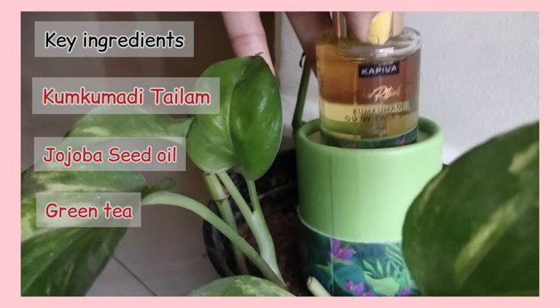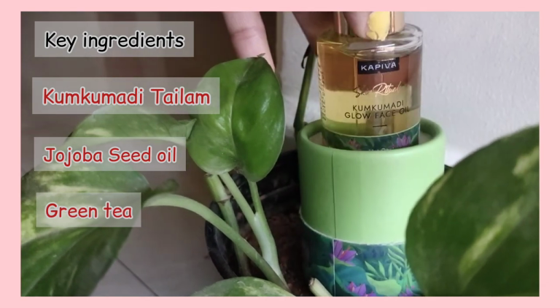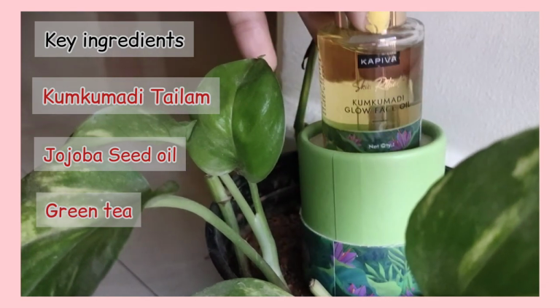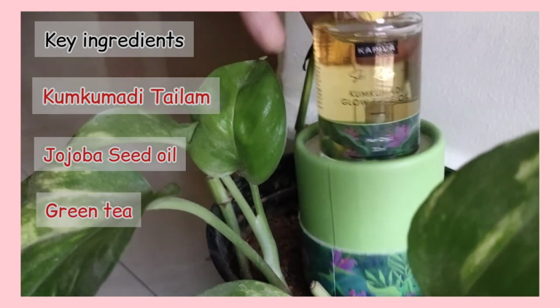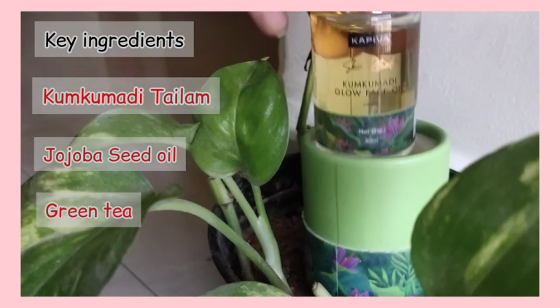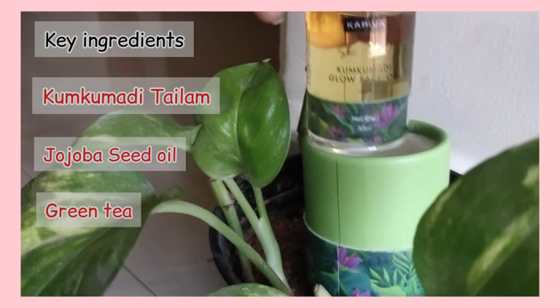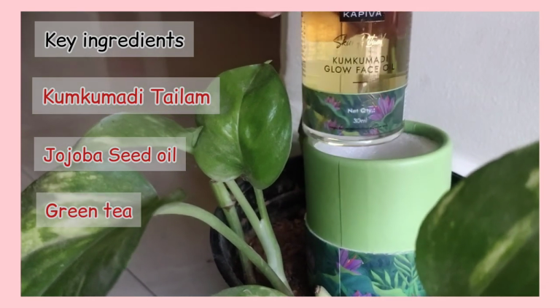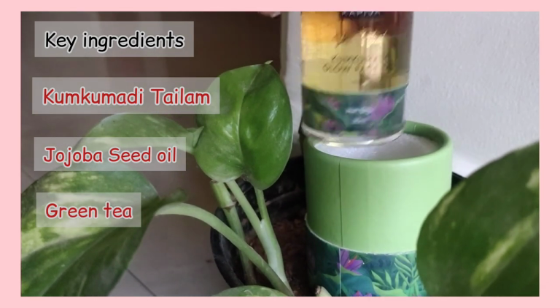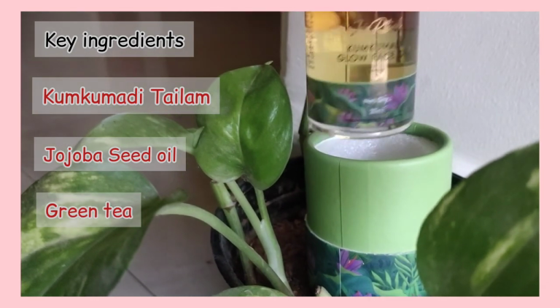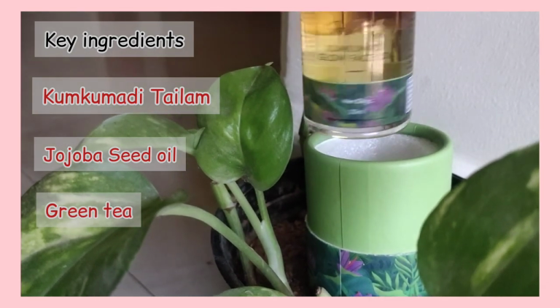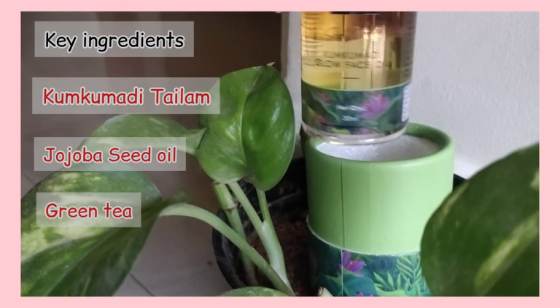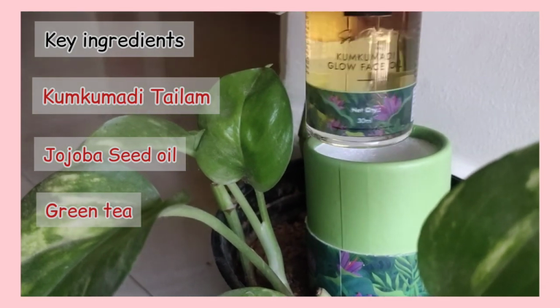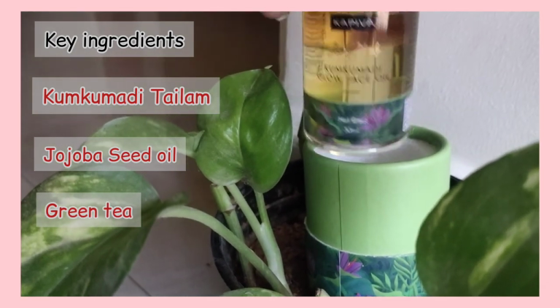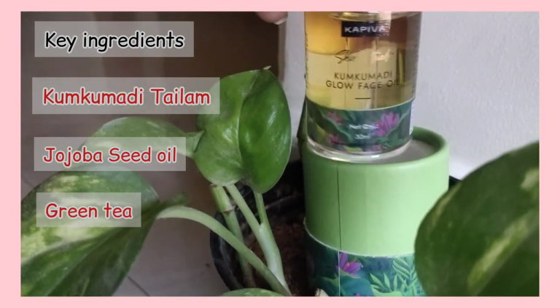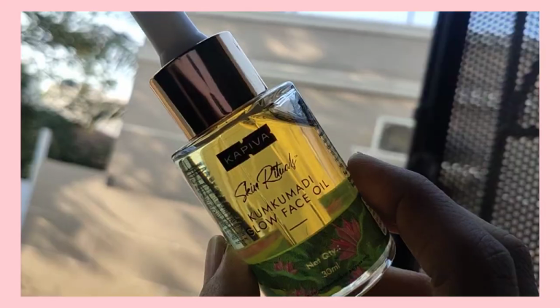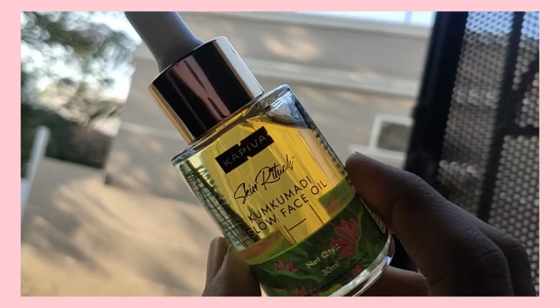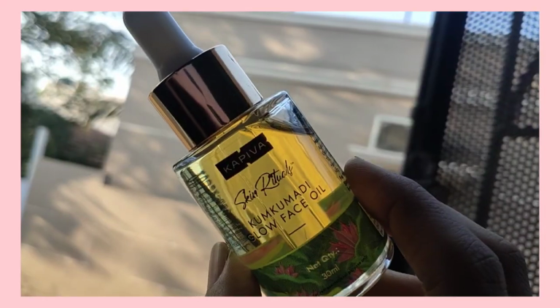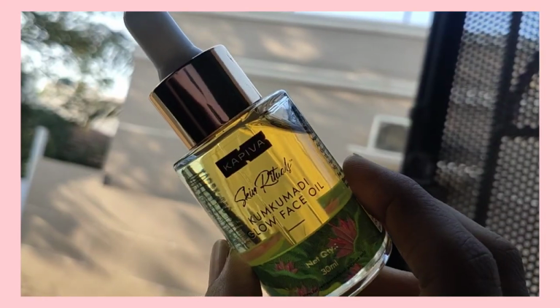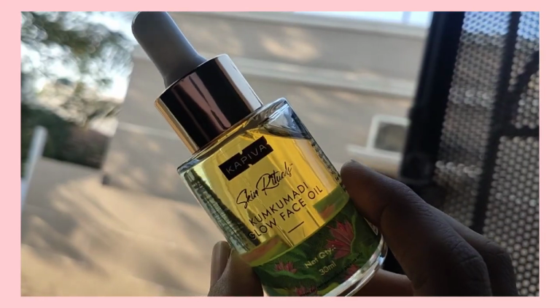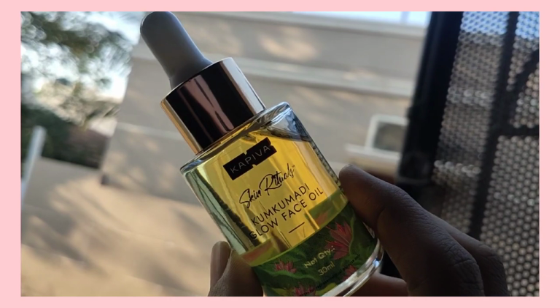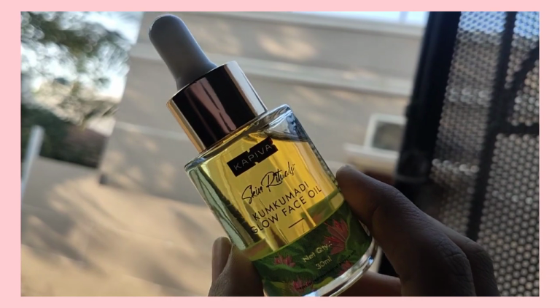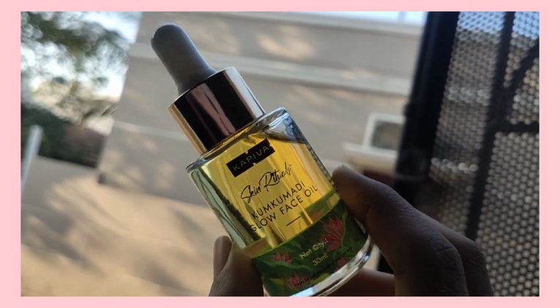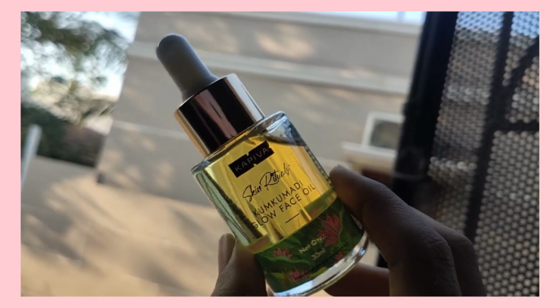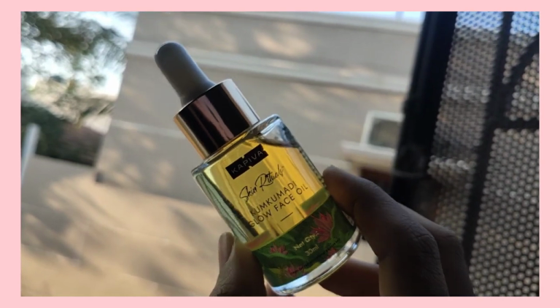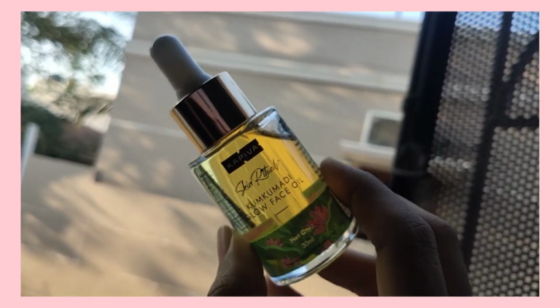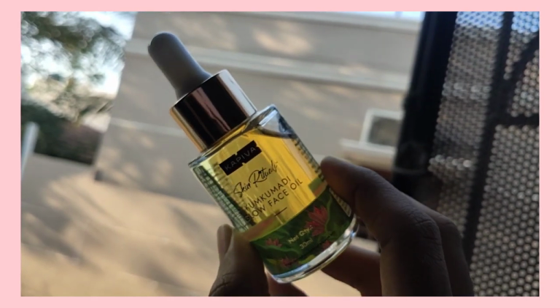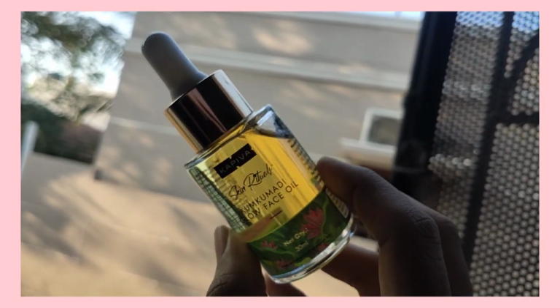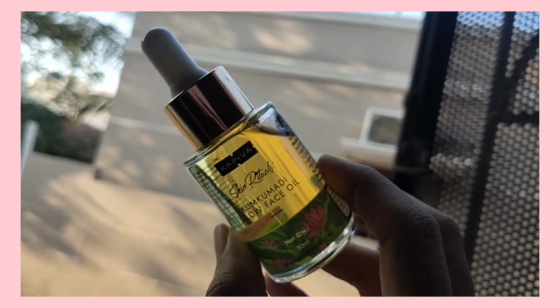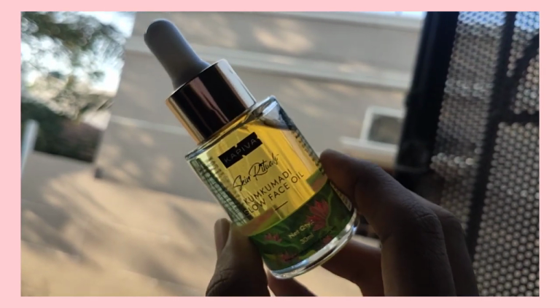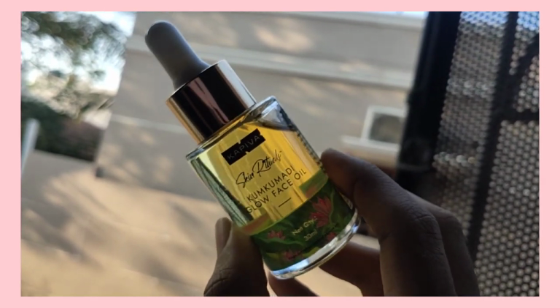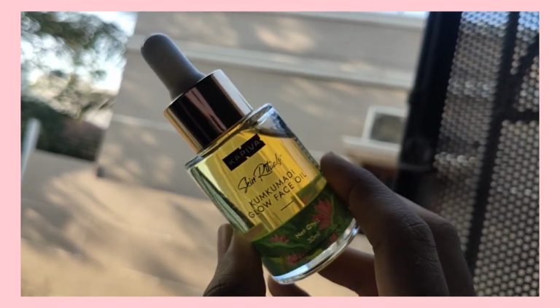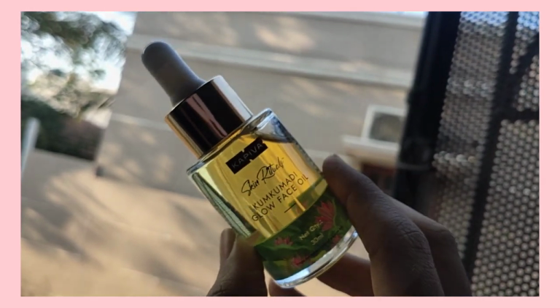That is rich in antioxidants. You can lighten the skin and improve the complexion.